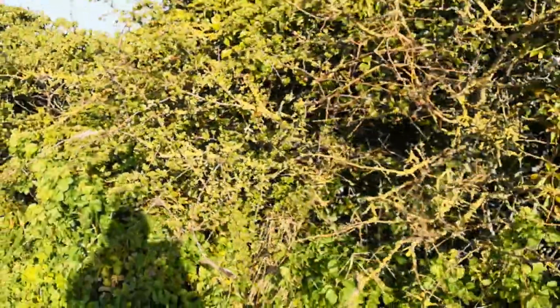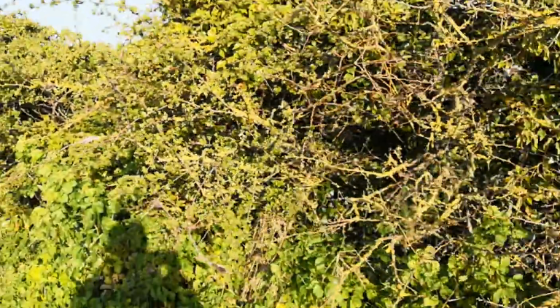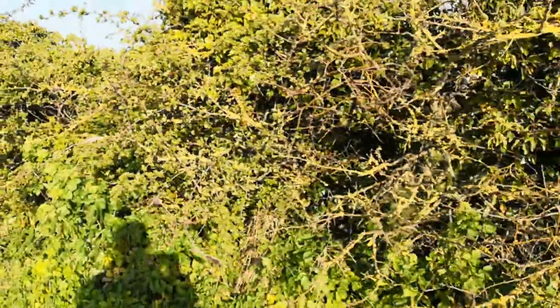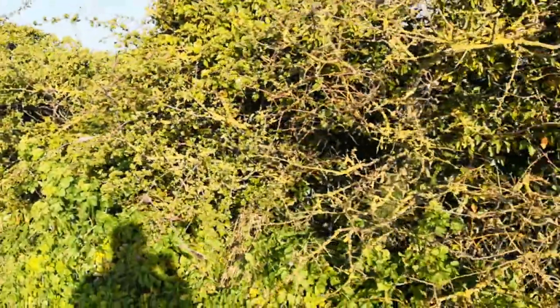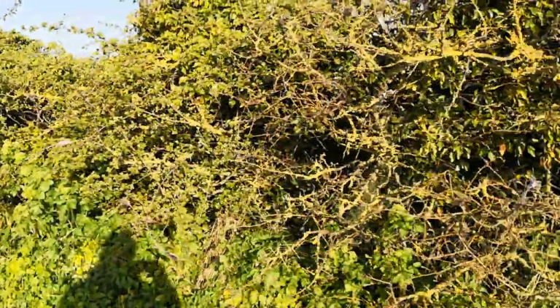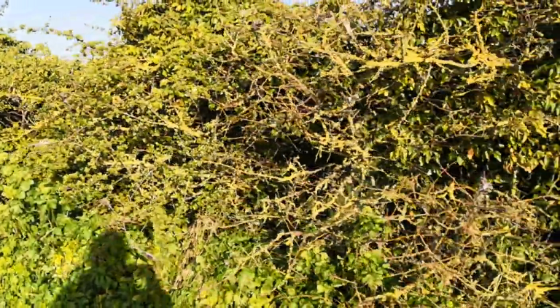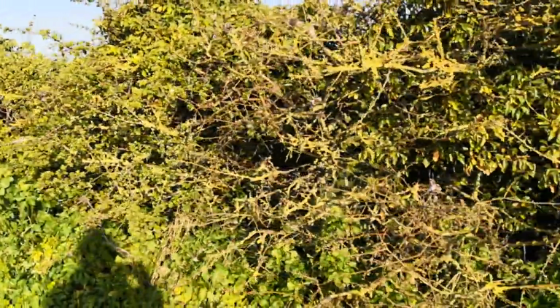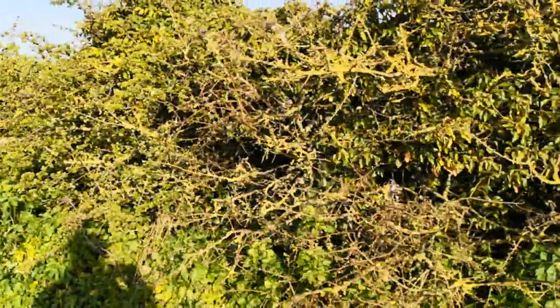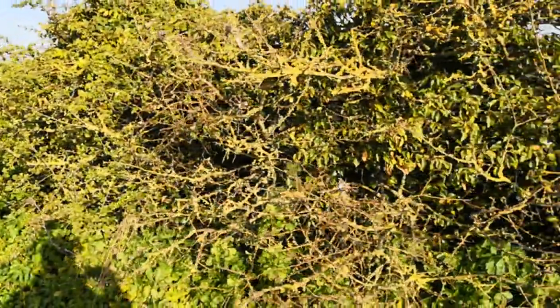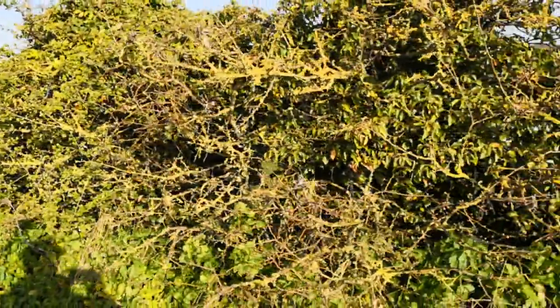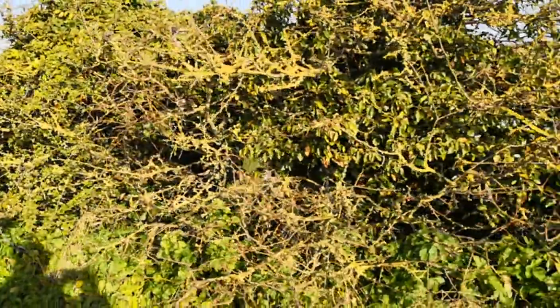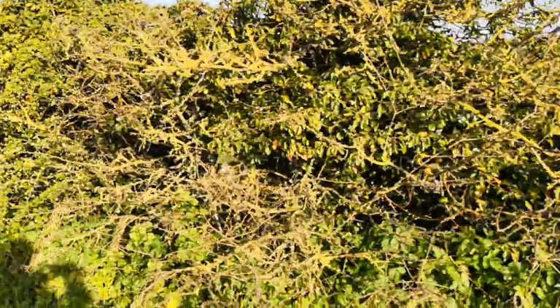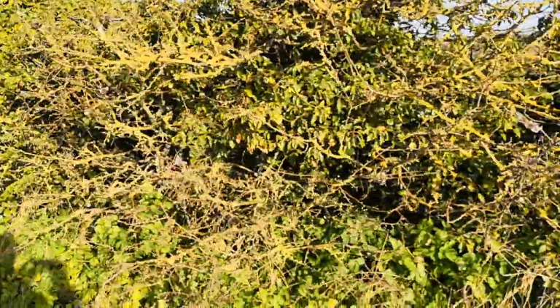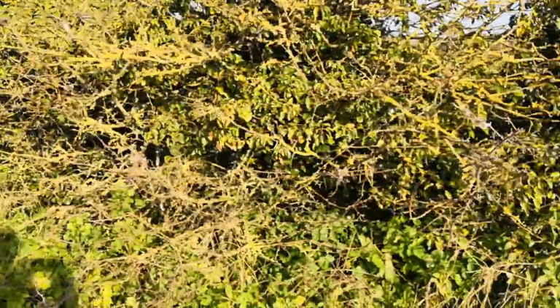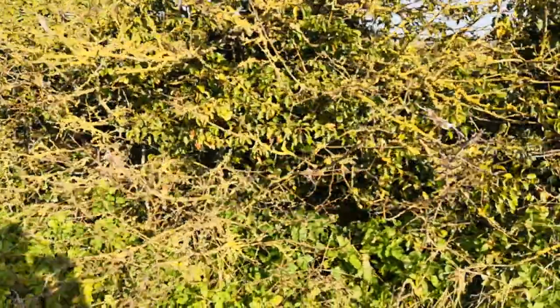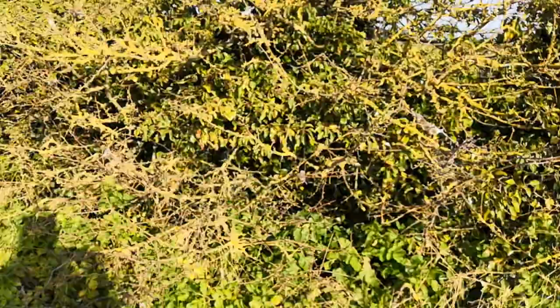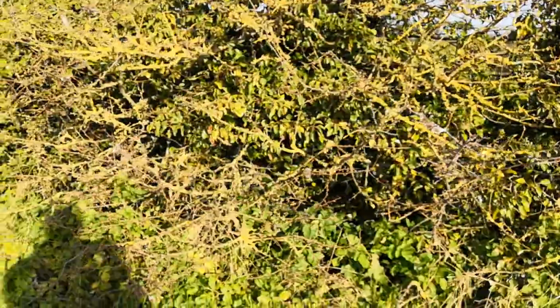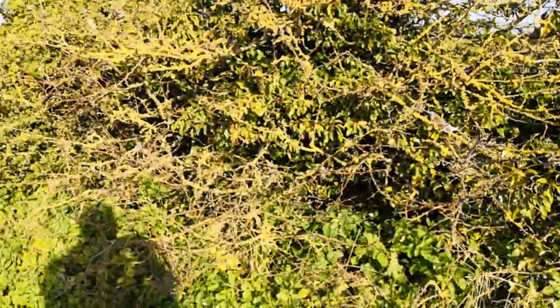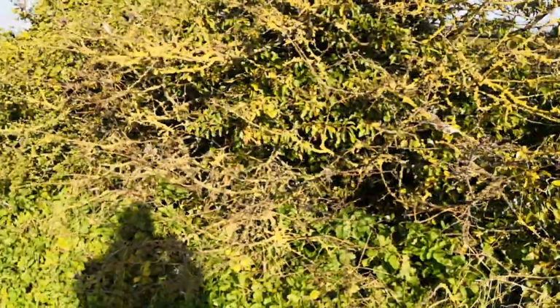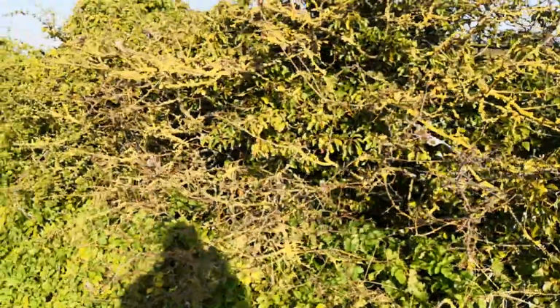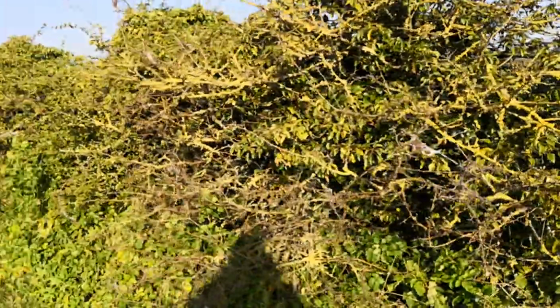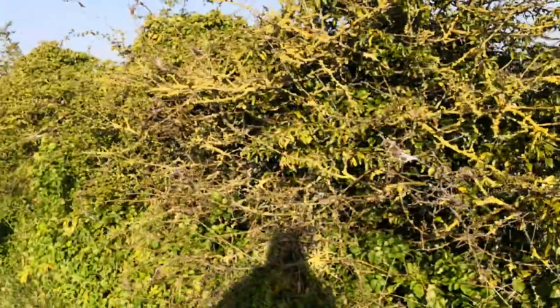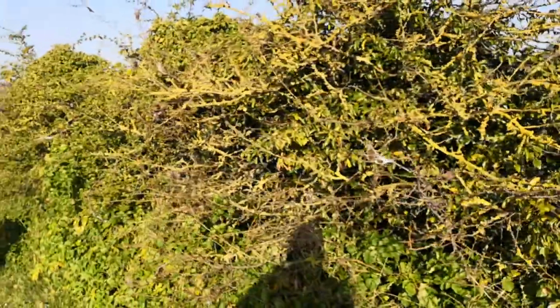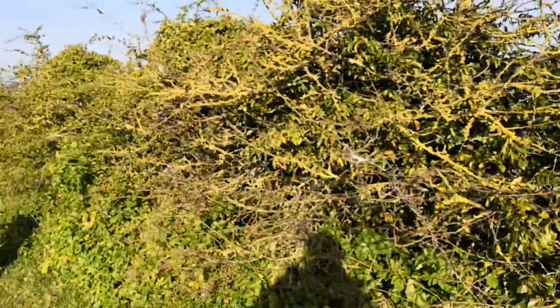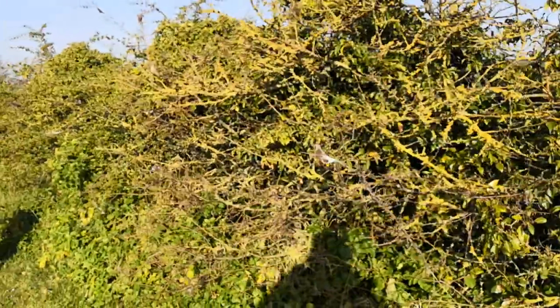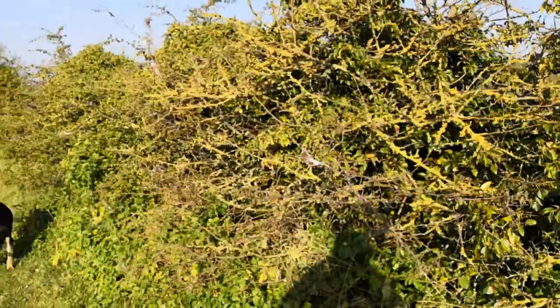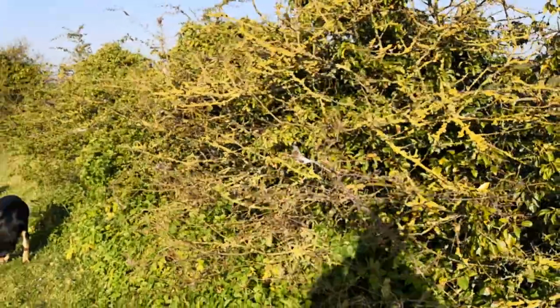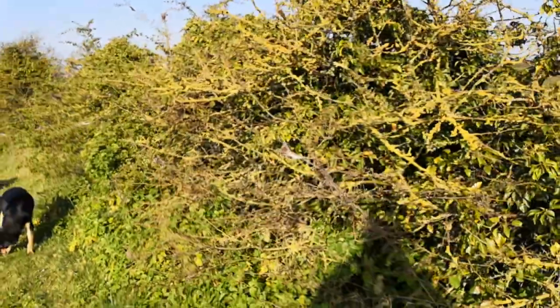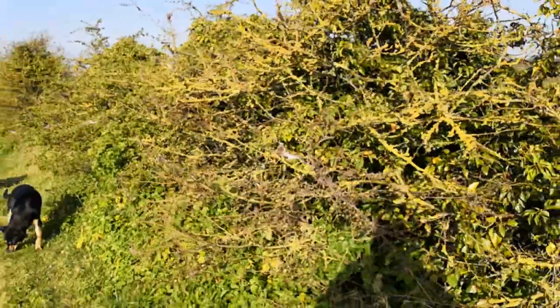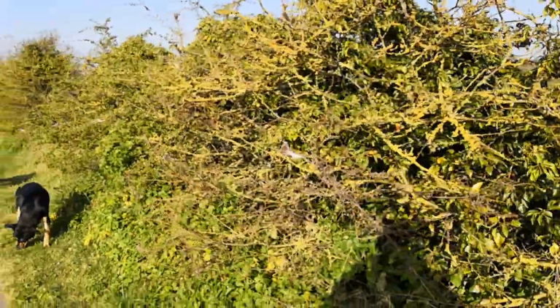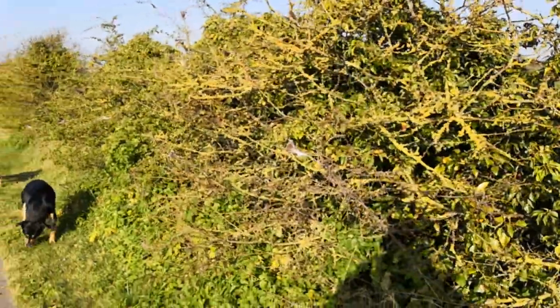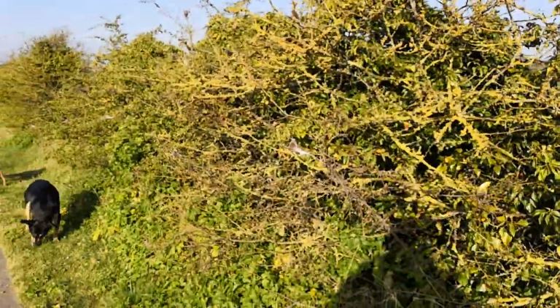If you have a look — I do my little blogs on my phone so it's quite hard to see — but there's quite a few in that tree.